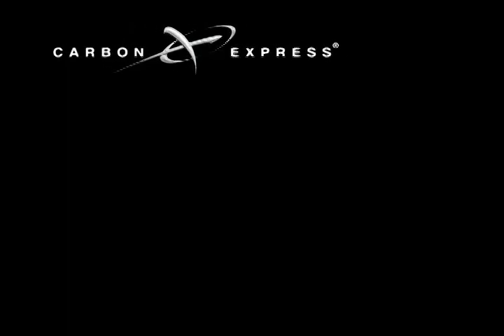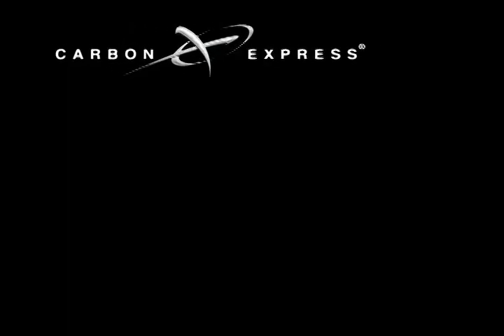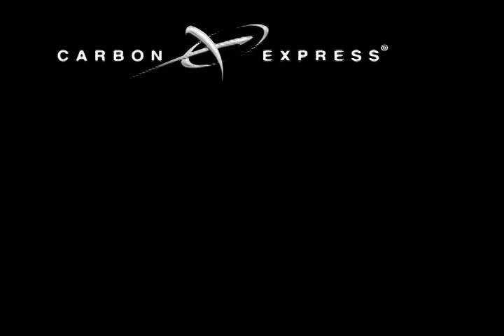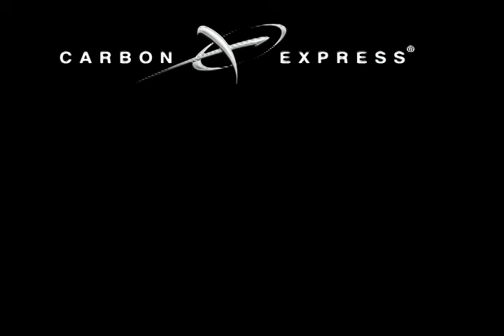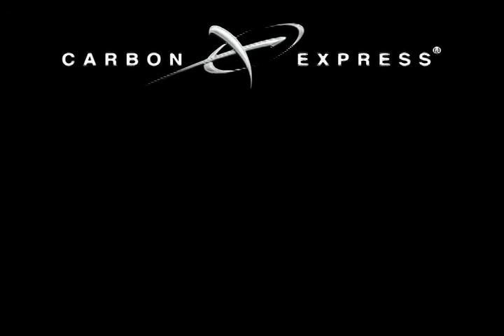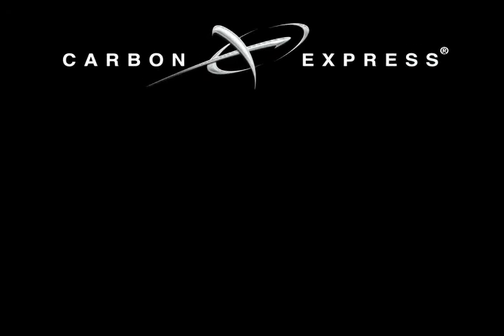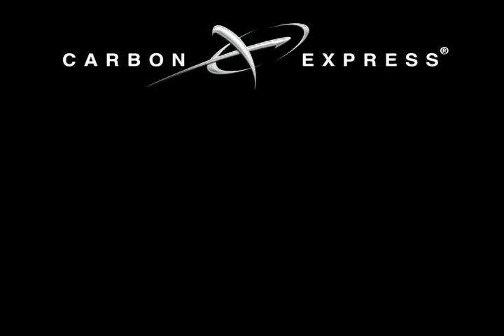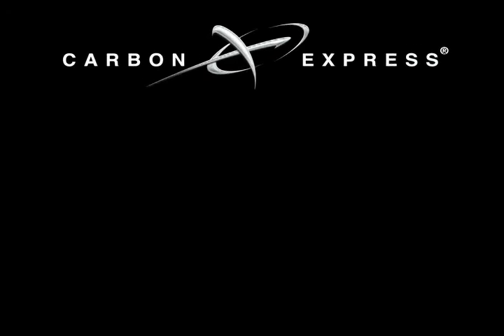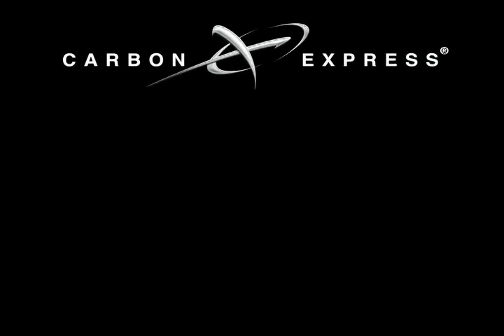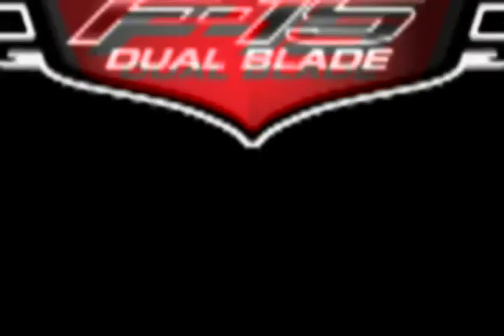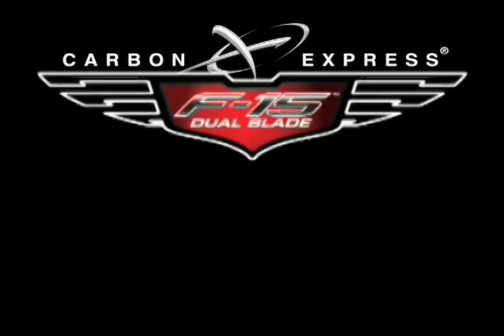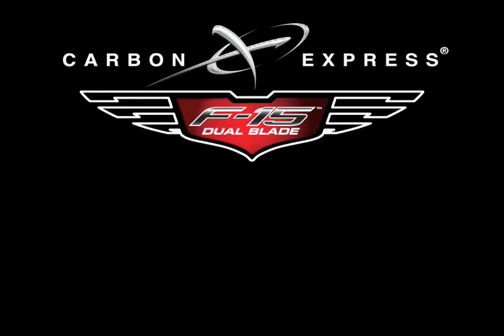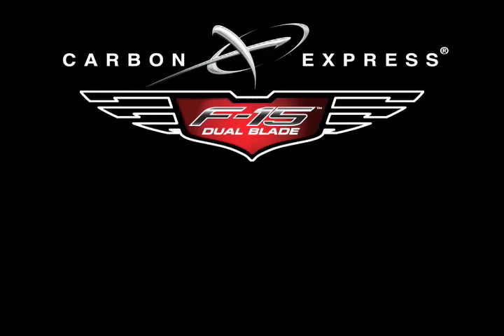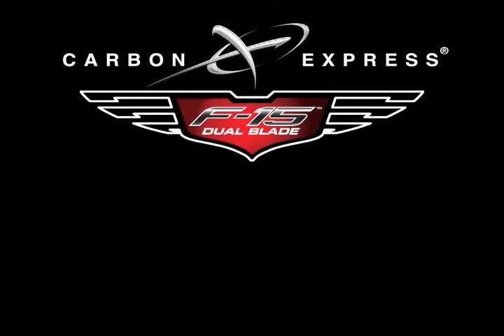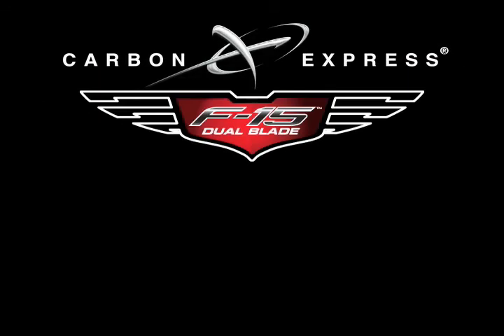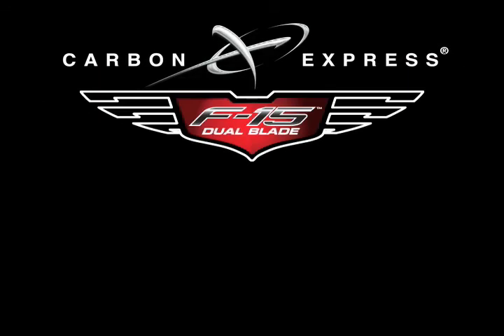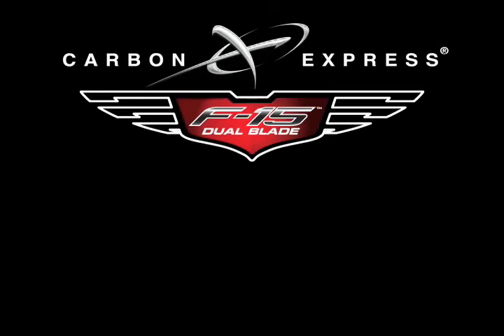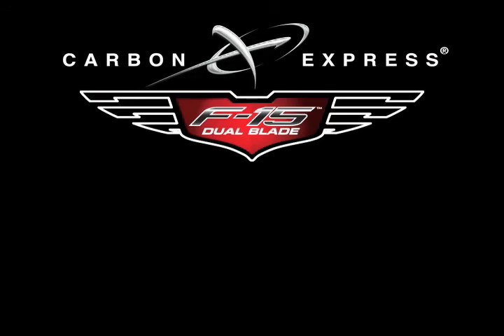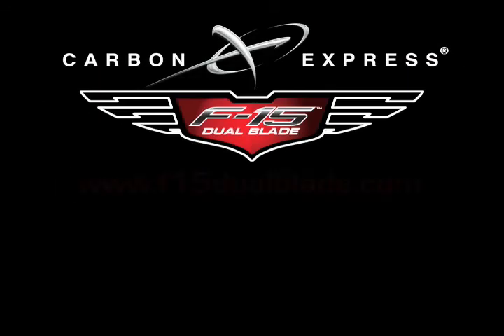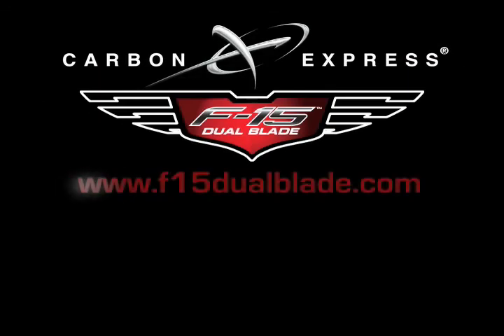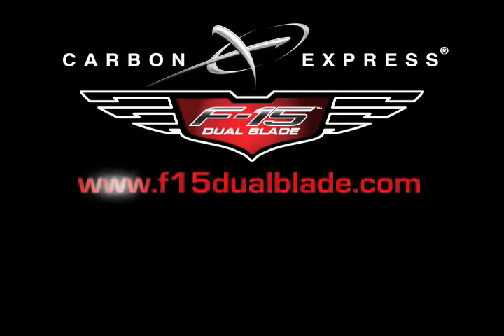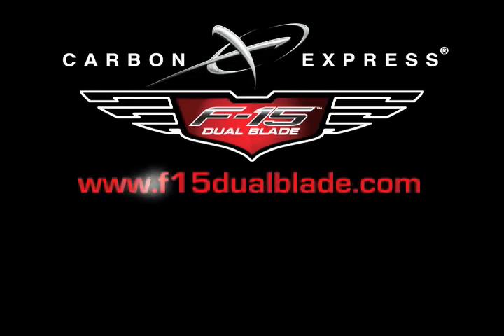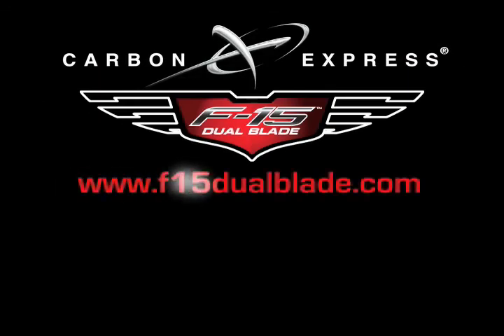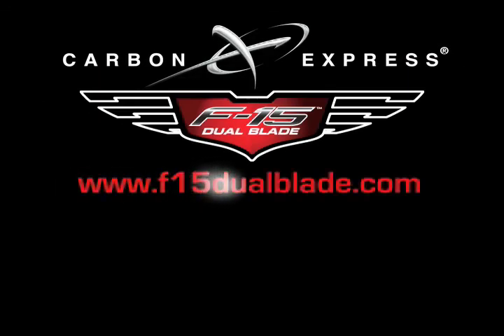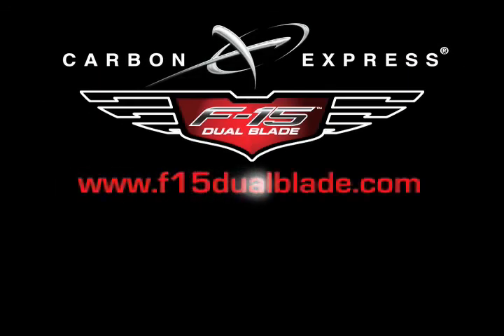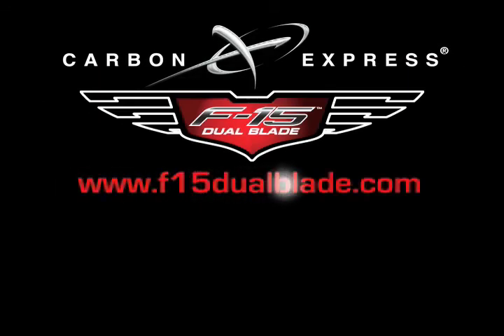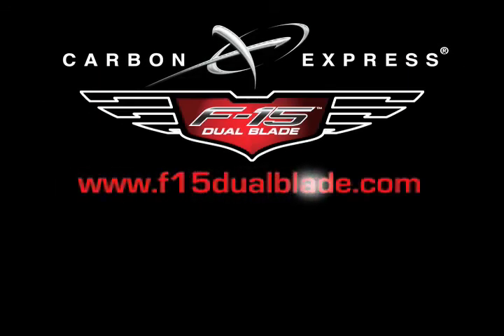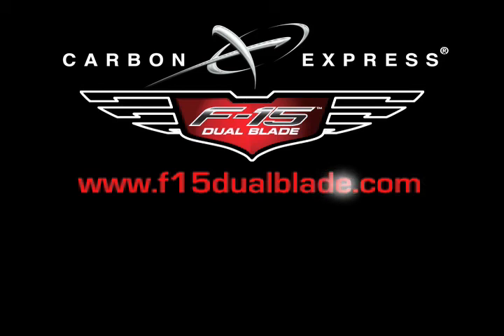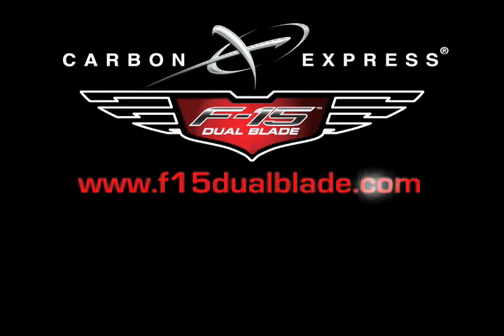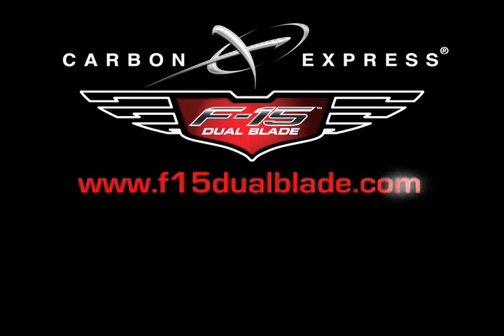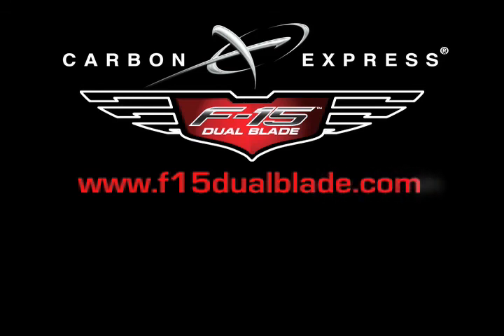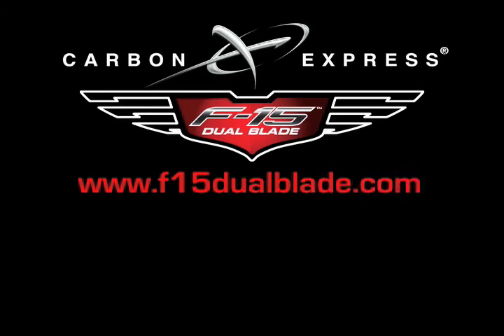For more information about the F-15 Dual Blade Broadhead, visit F15DualBlade.com. The F-15.